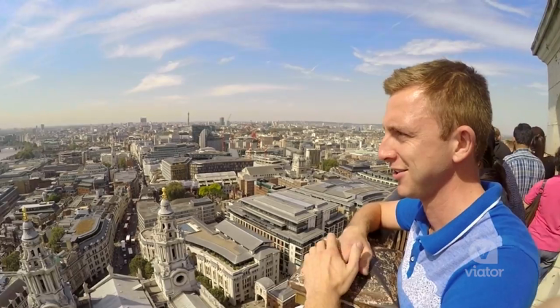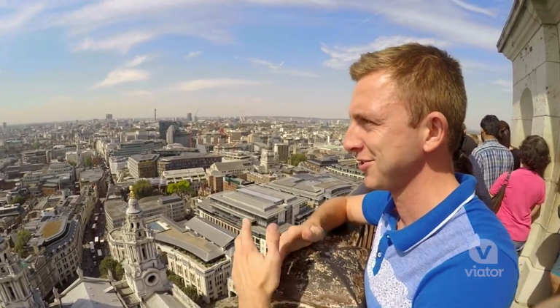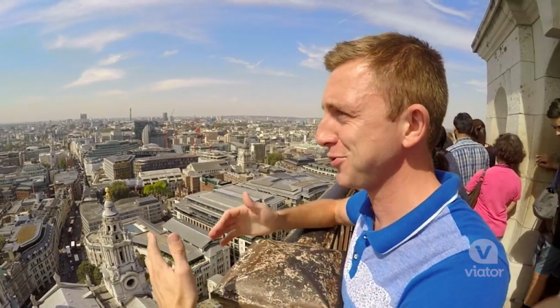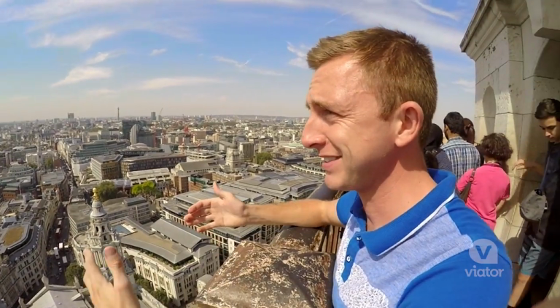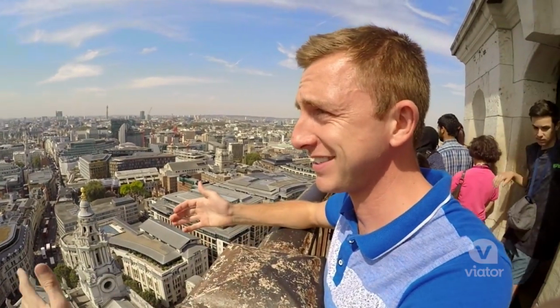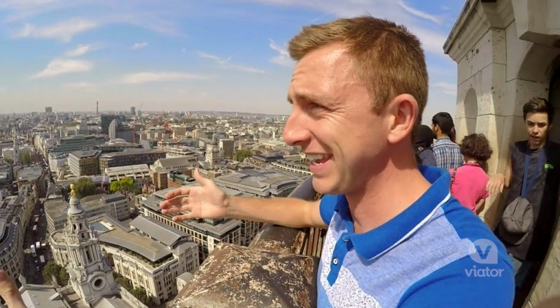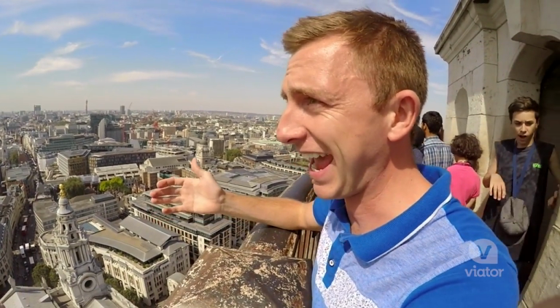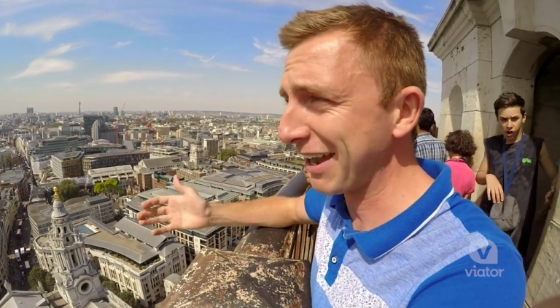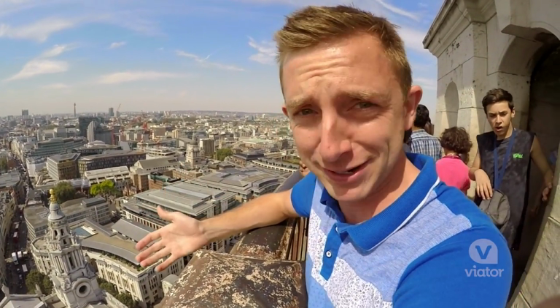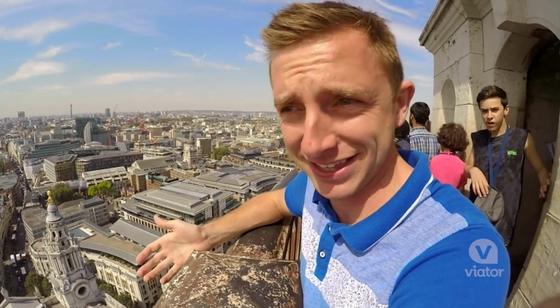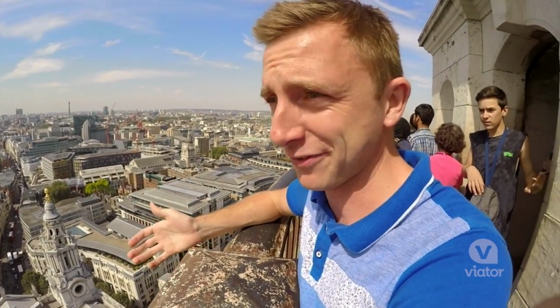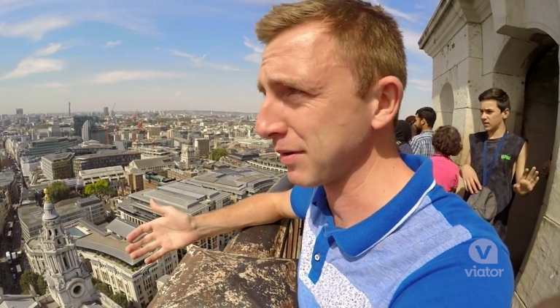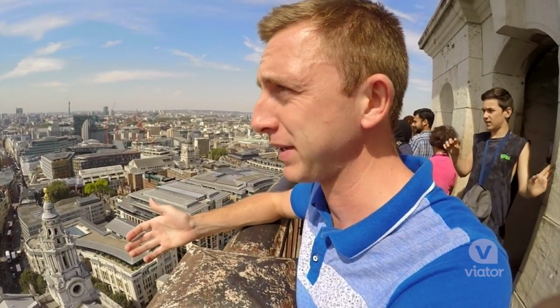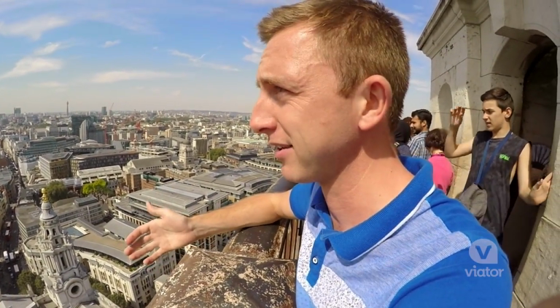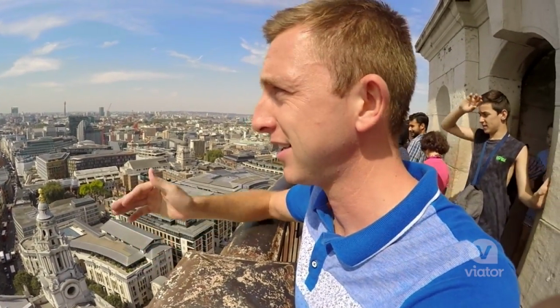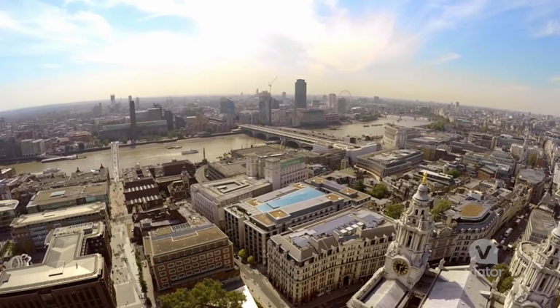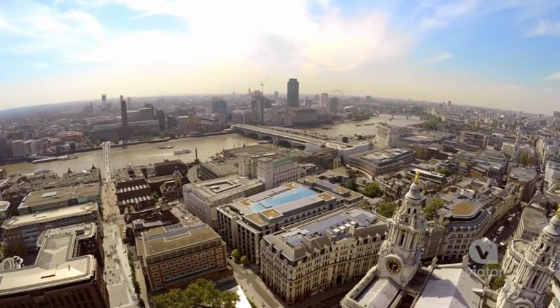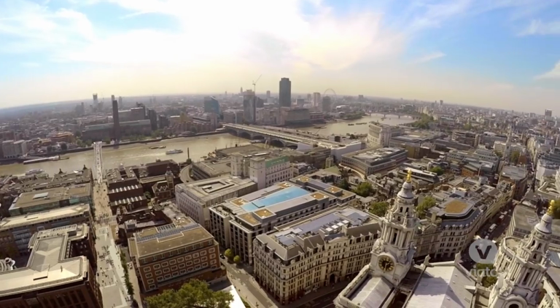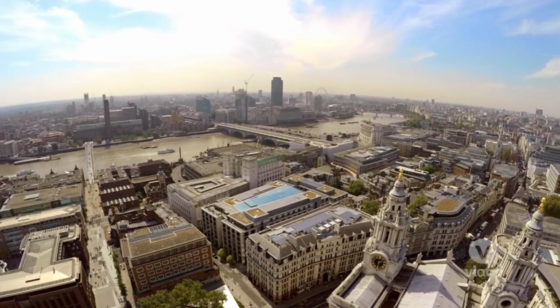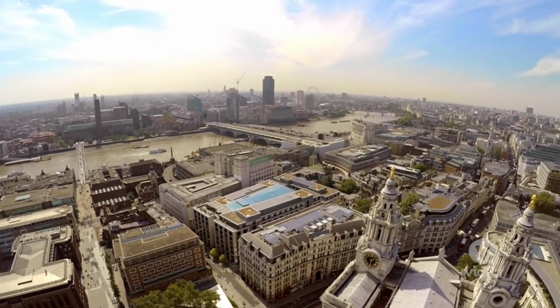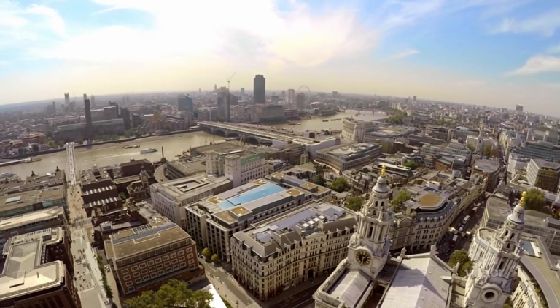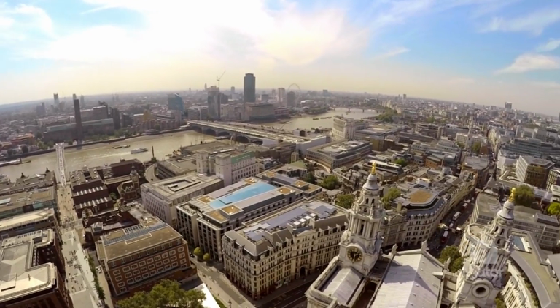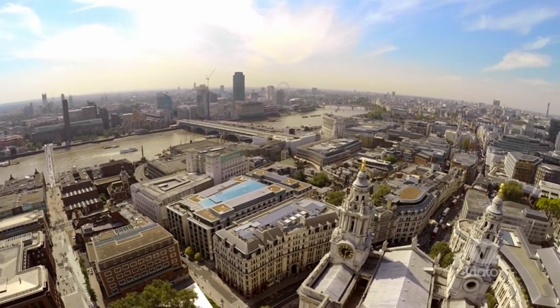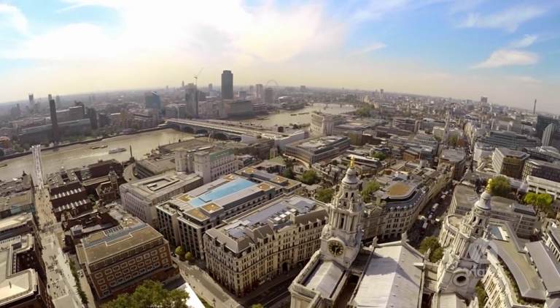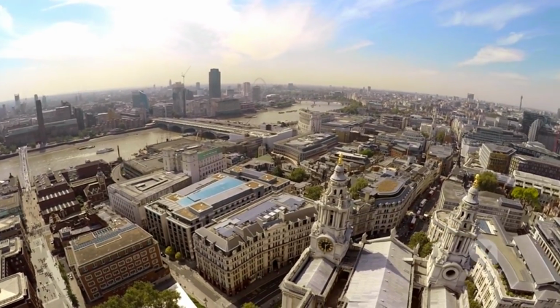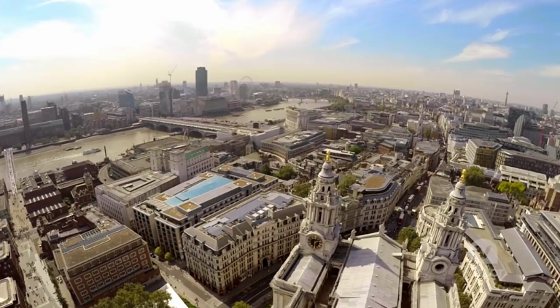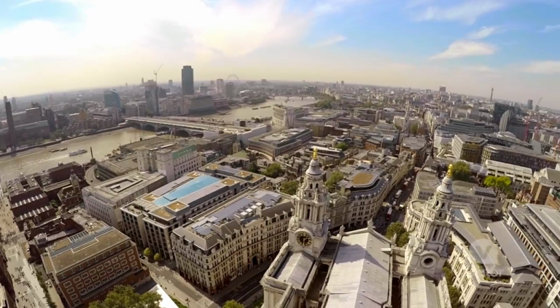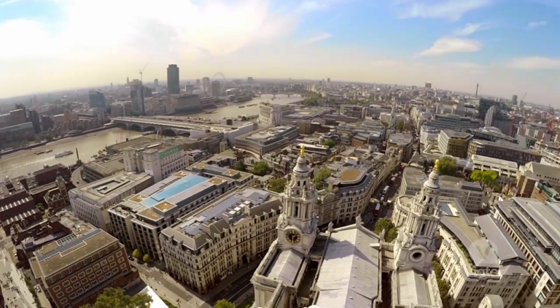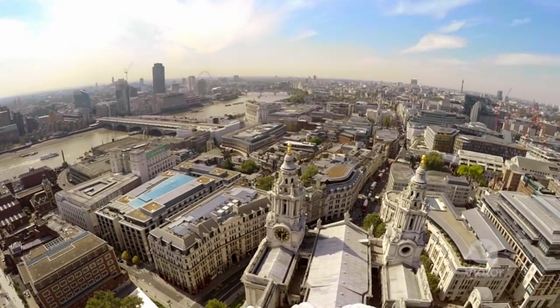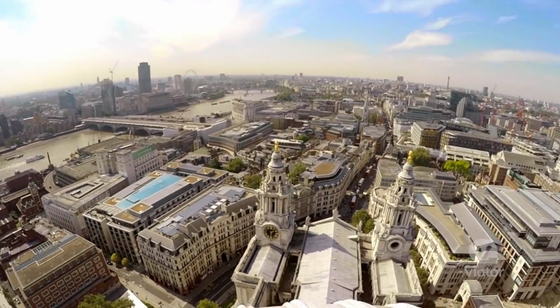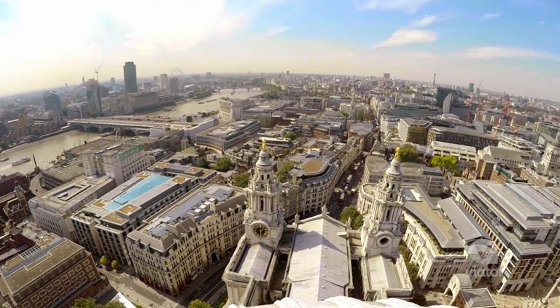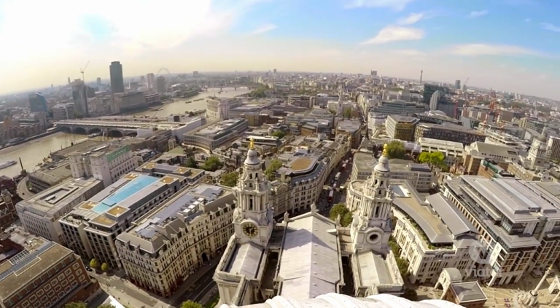You can see everything from up here — Big Ben, the Millennium Bridge. Oh, what a sight.